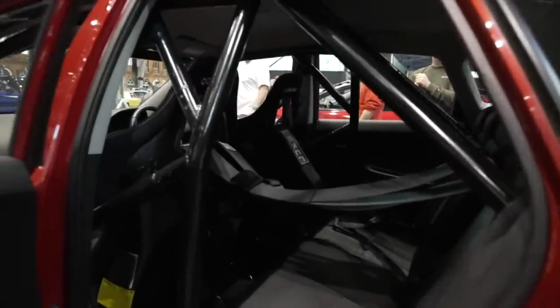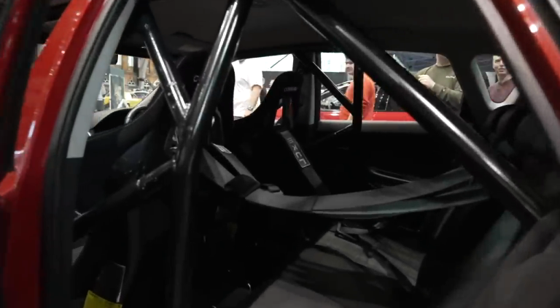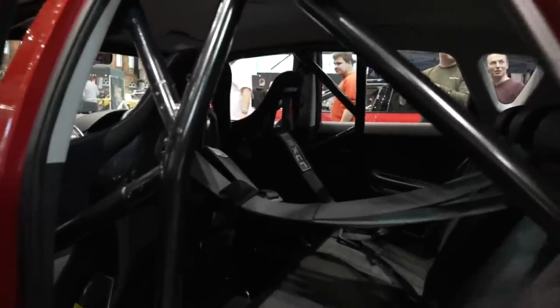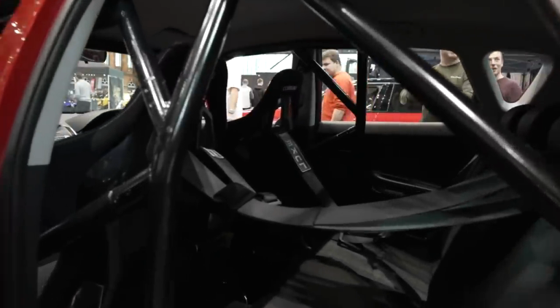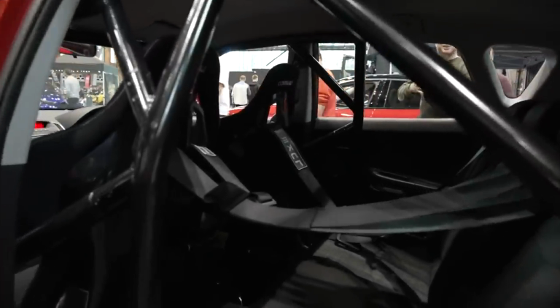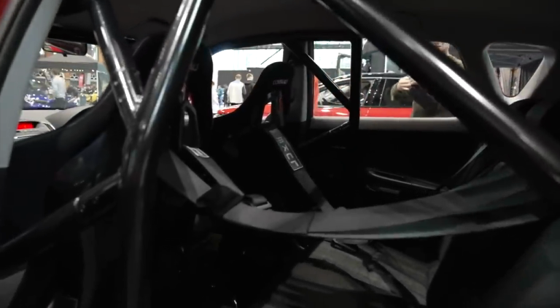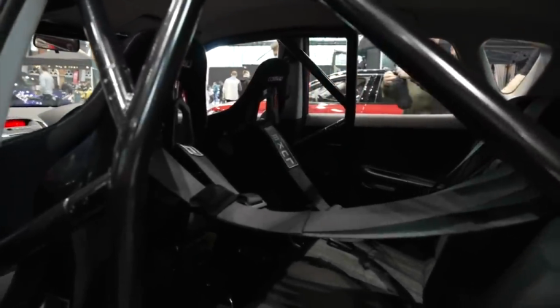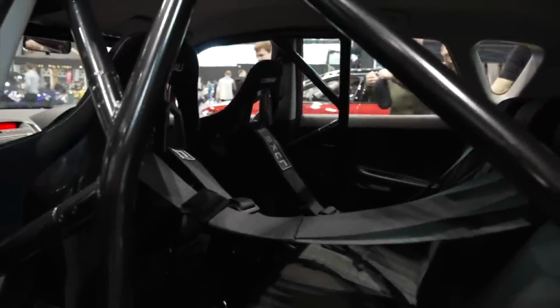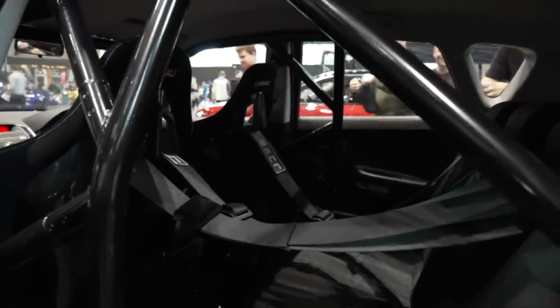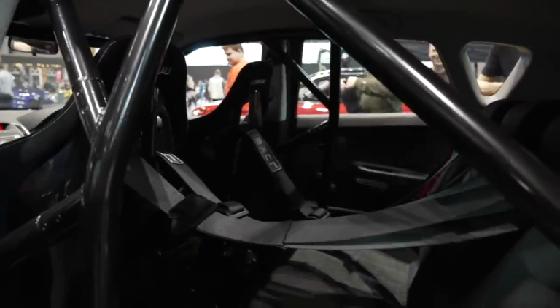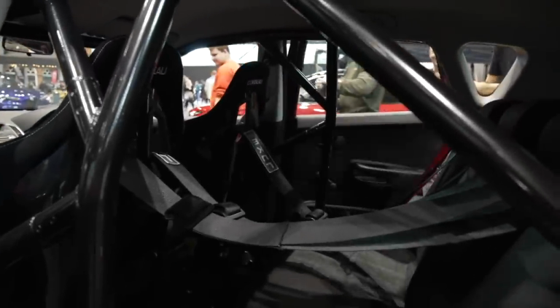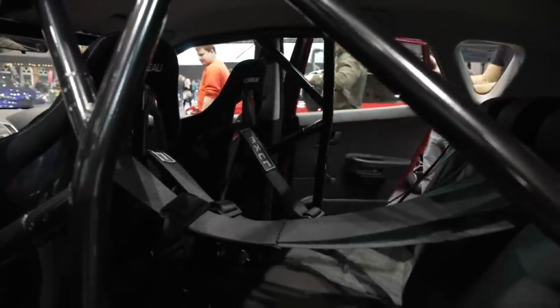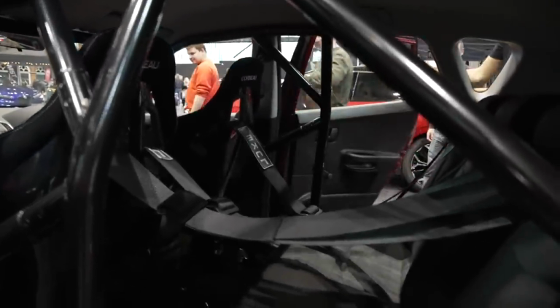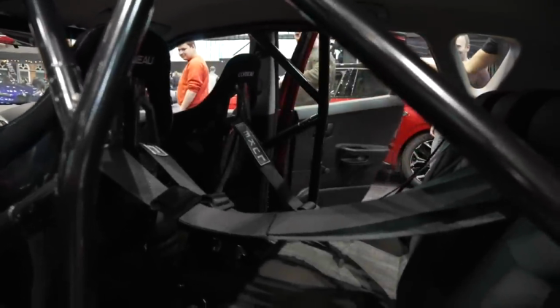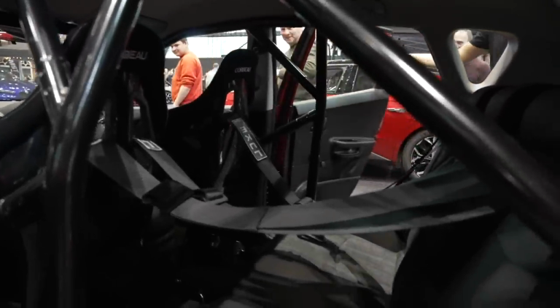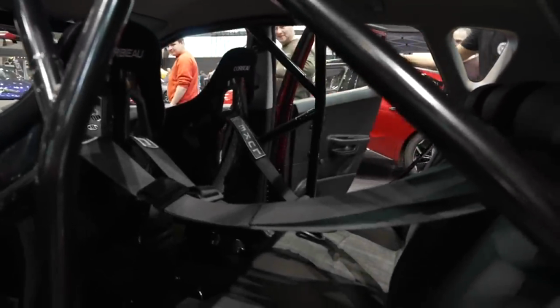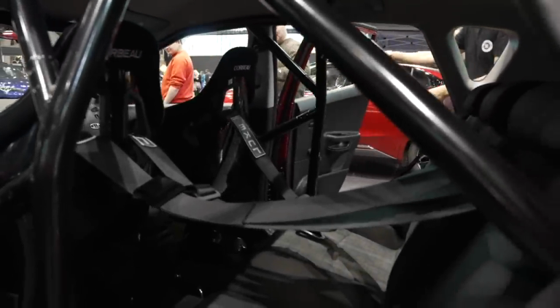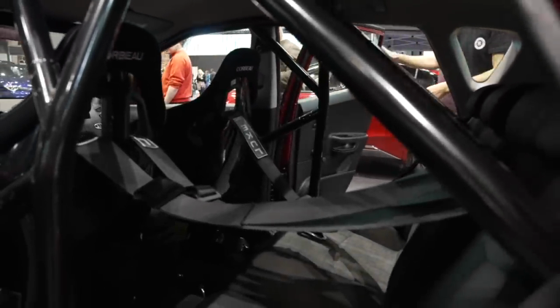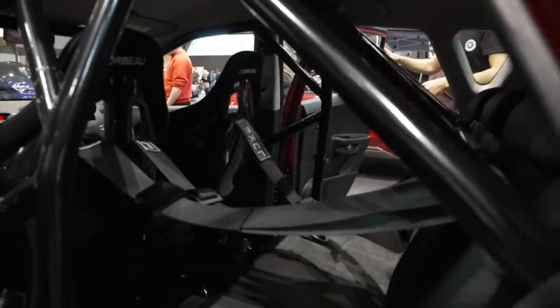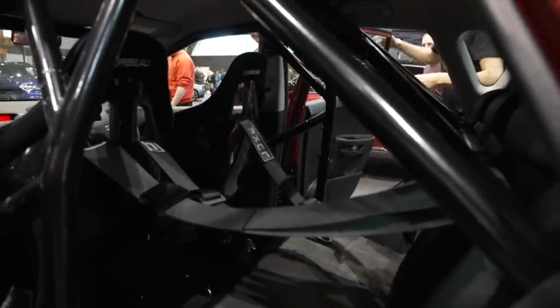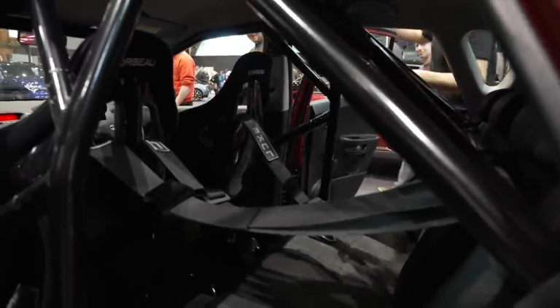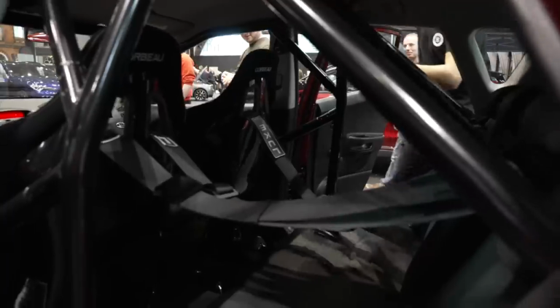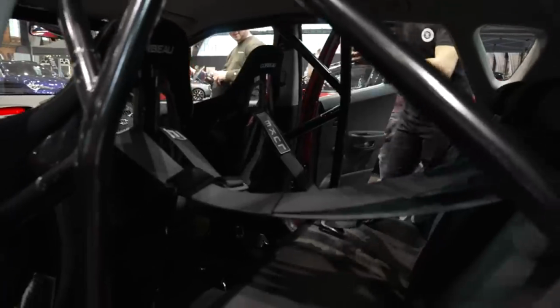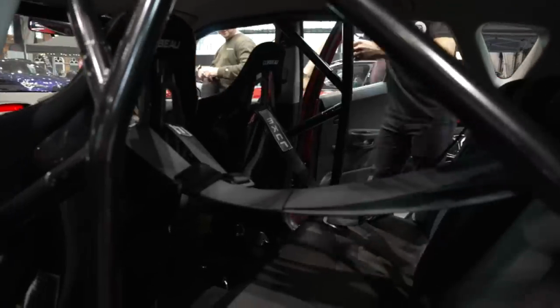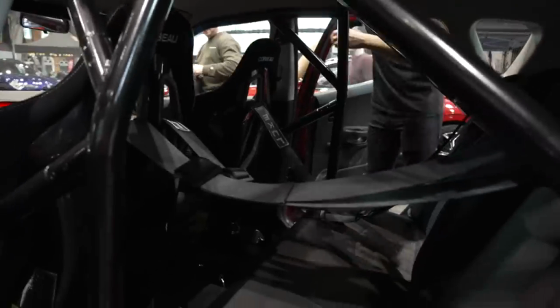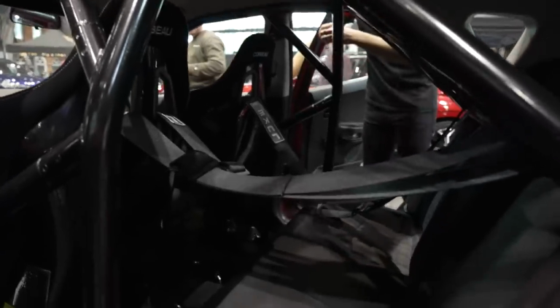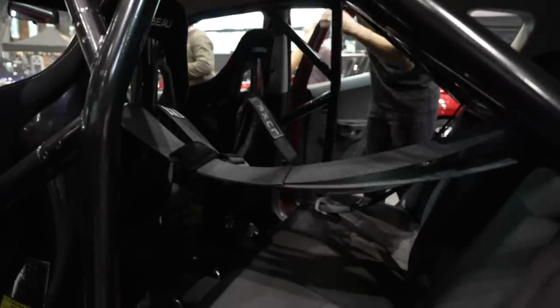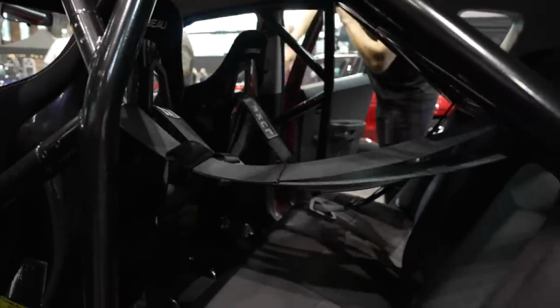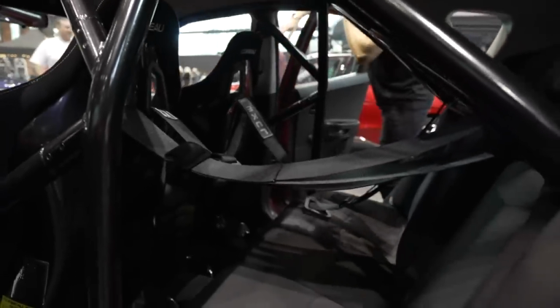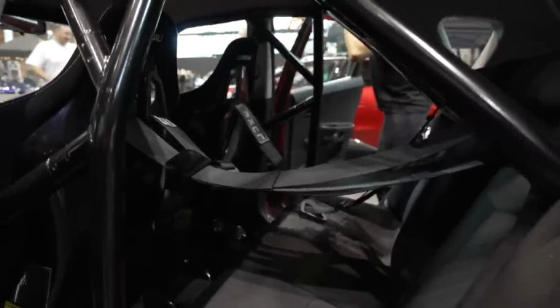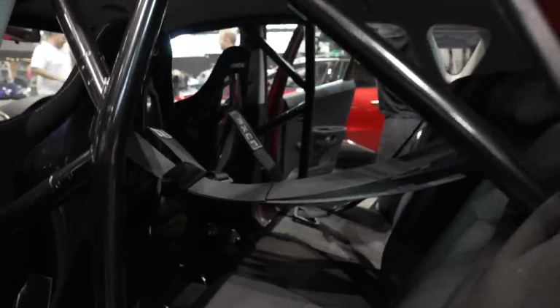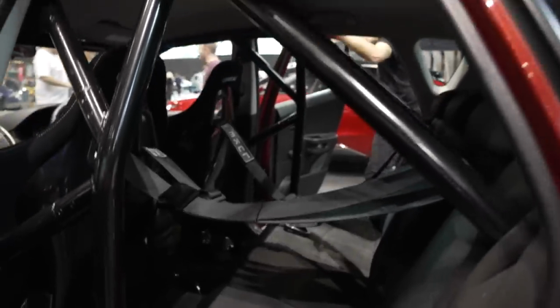It looks normal until you get in and you realise it's got a celebrity-resistant roll cage in it. So this was the car that Top Gear had as their reasonably priced car.